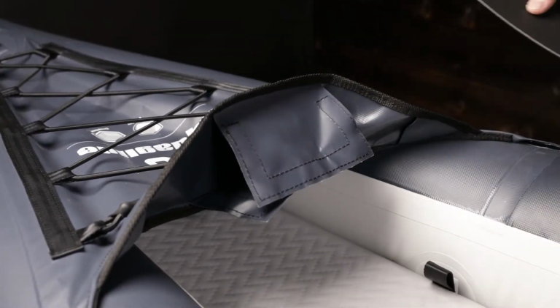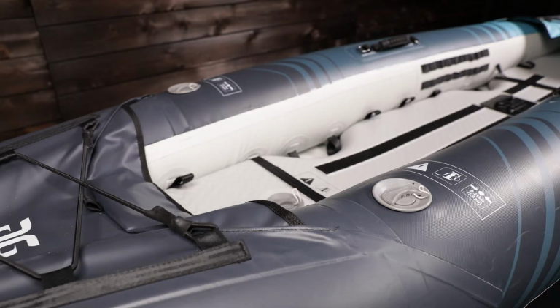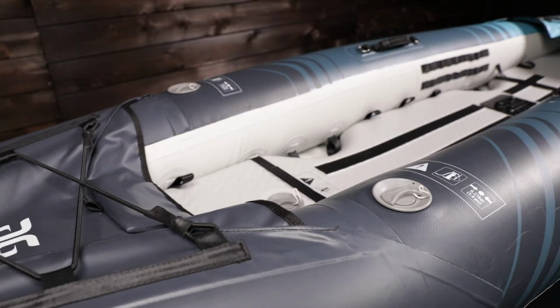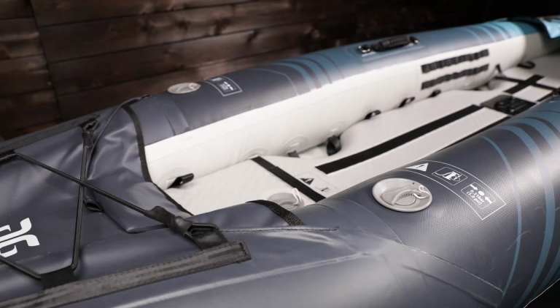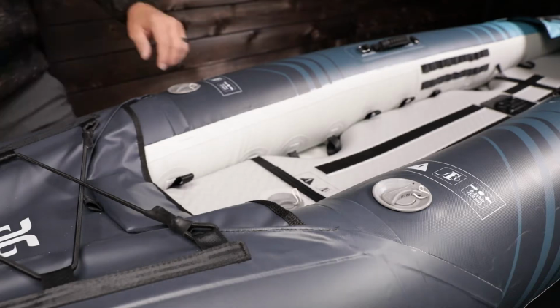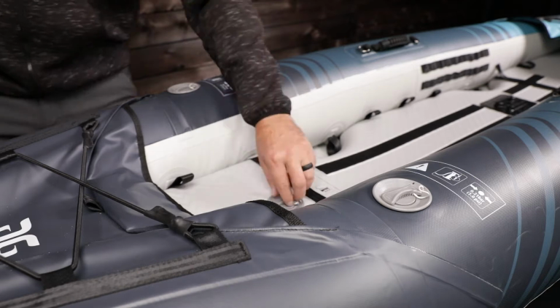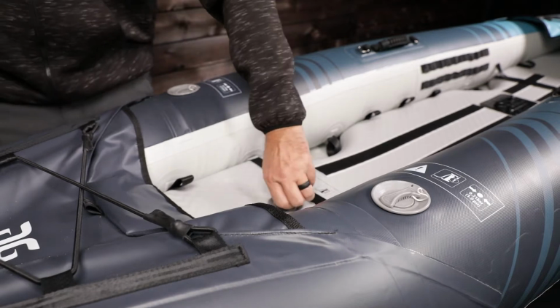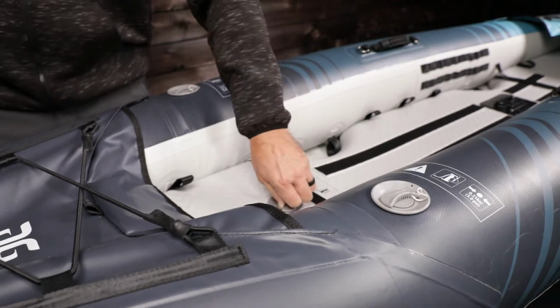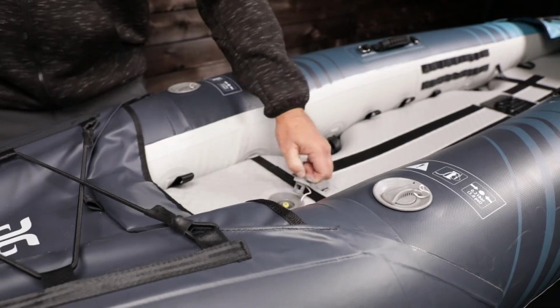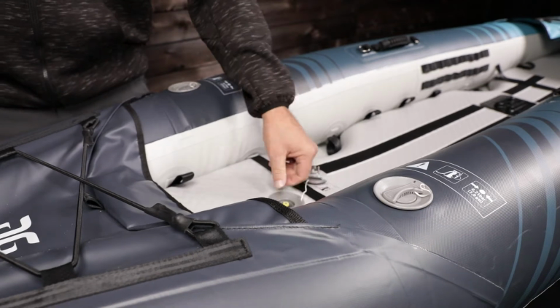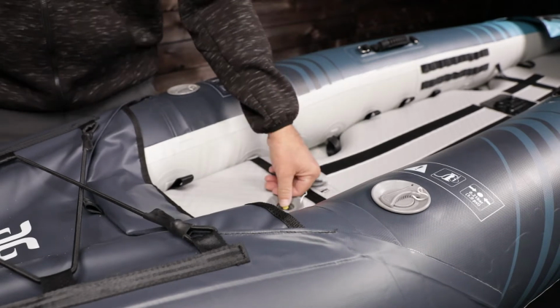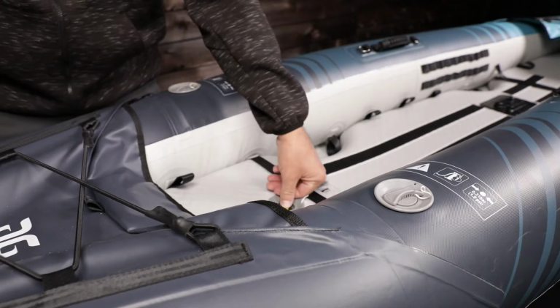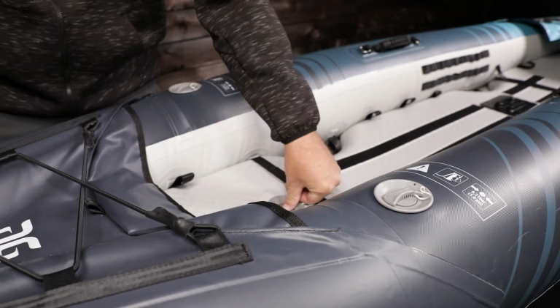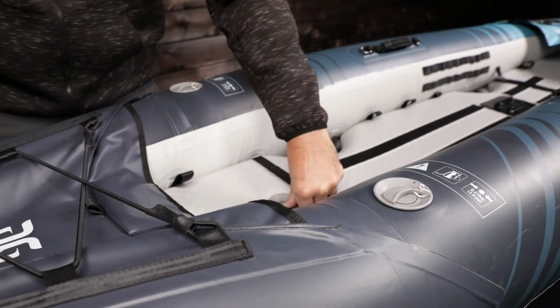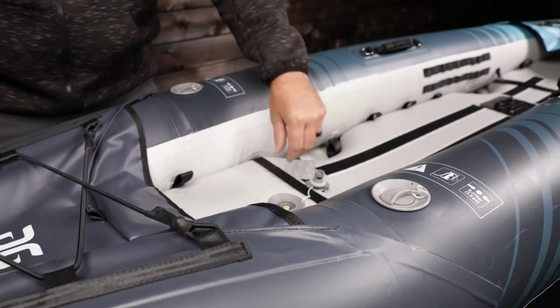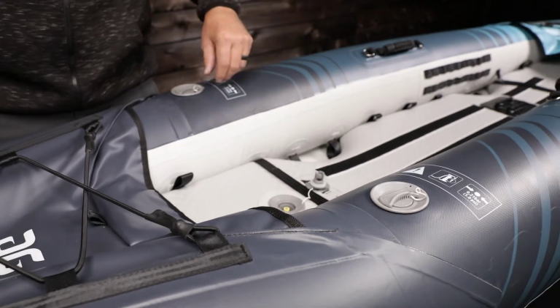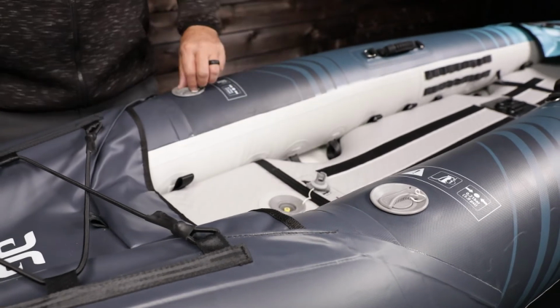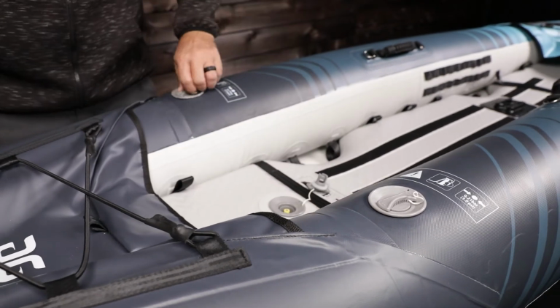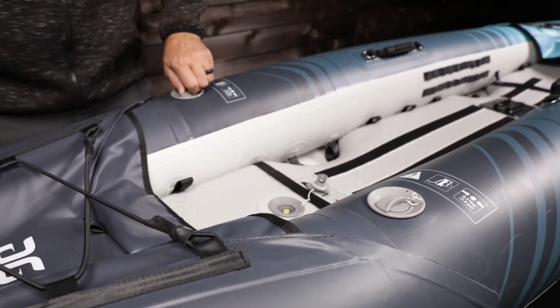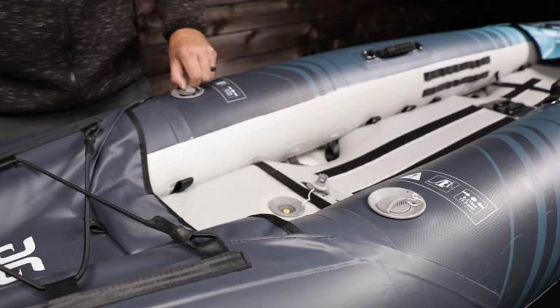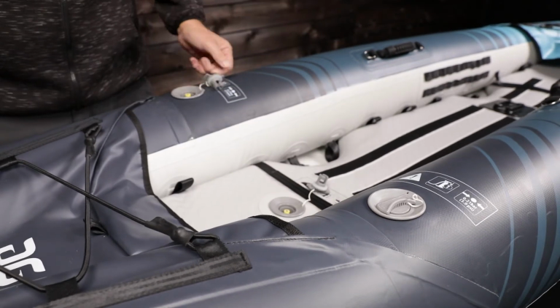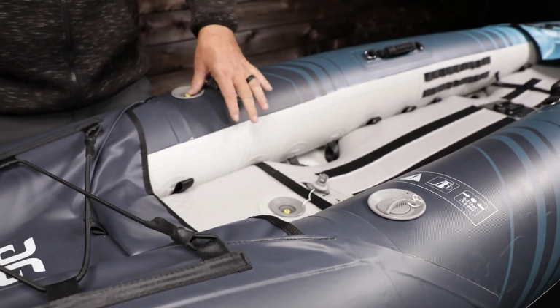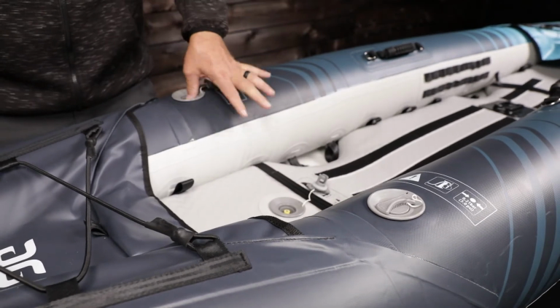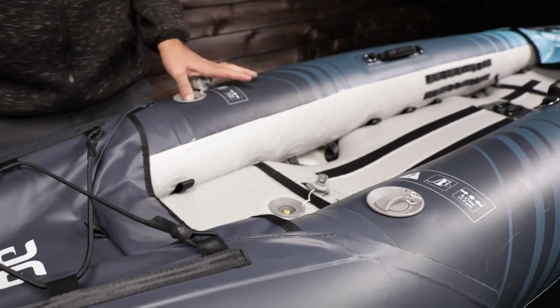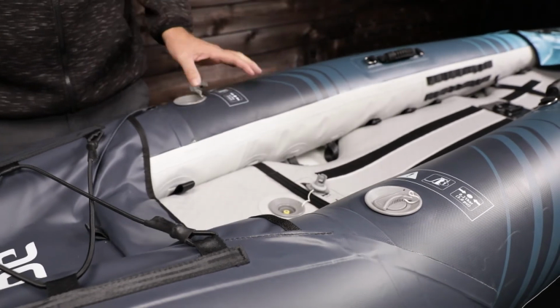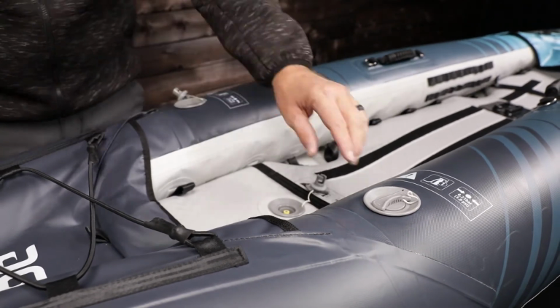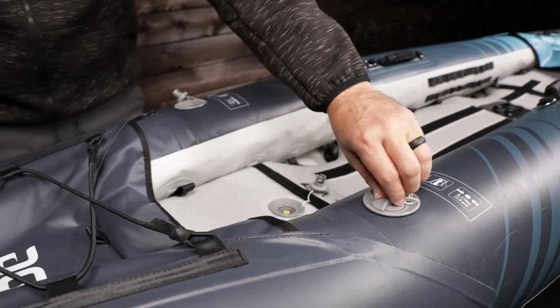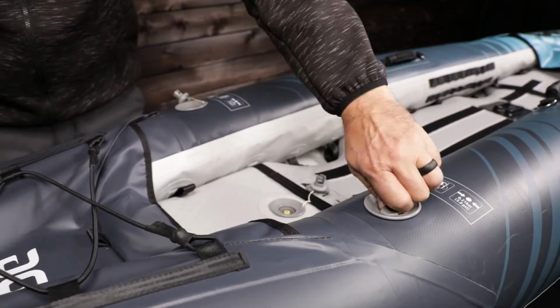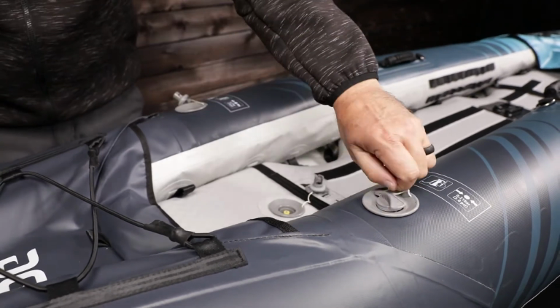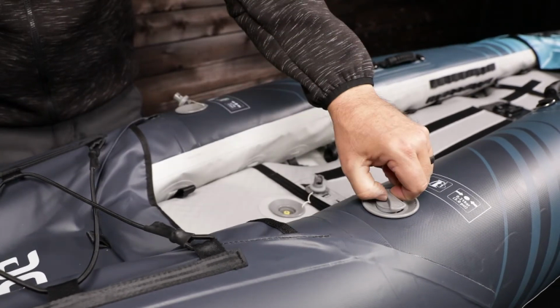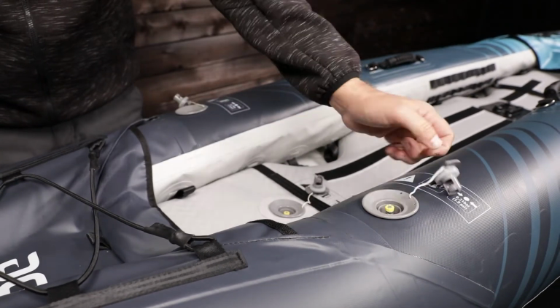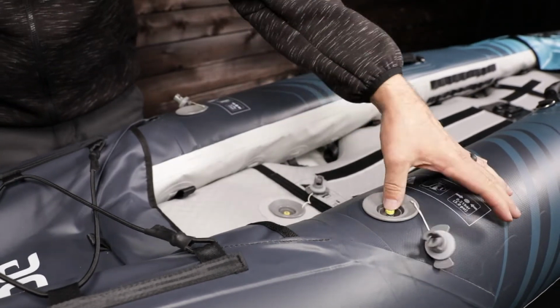Push and twist to open the valves and release air pressure. Keep your face clear of the valves.